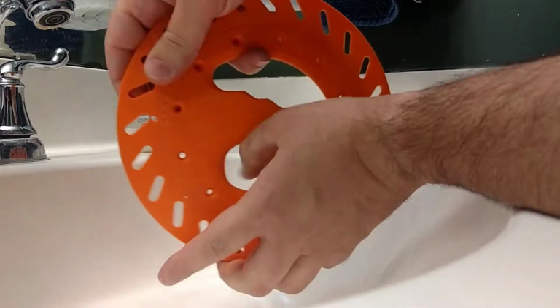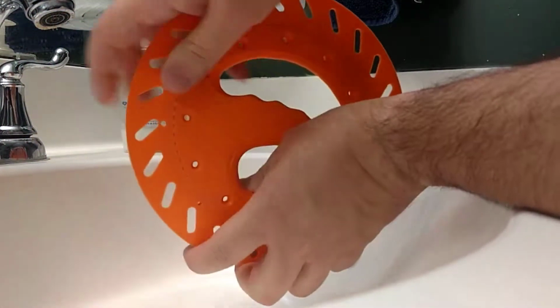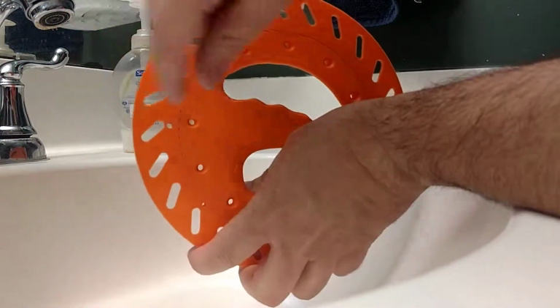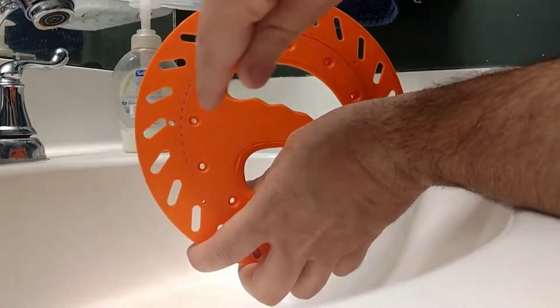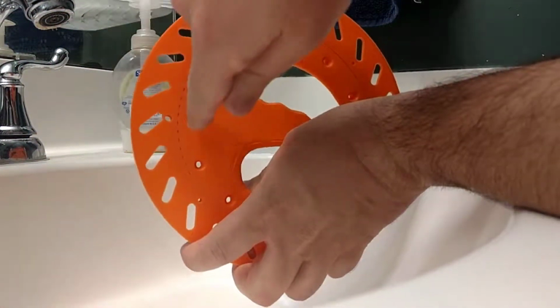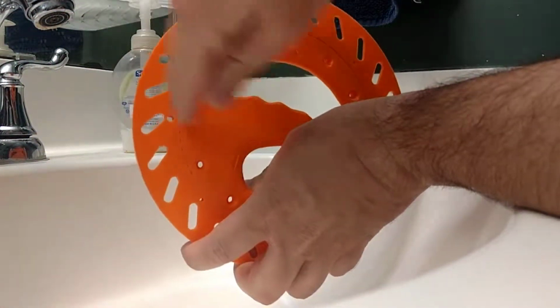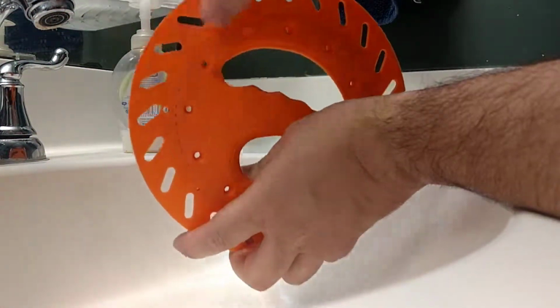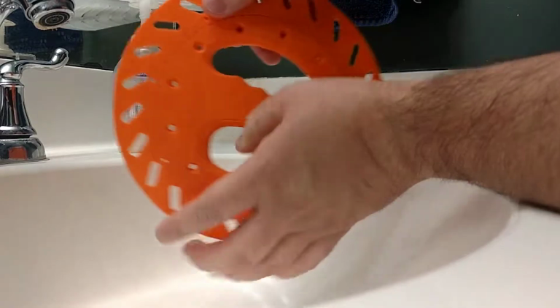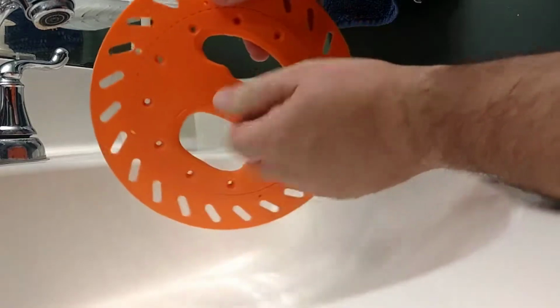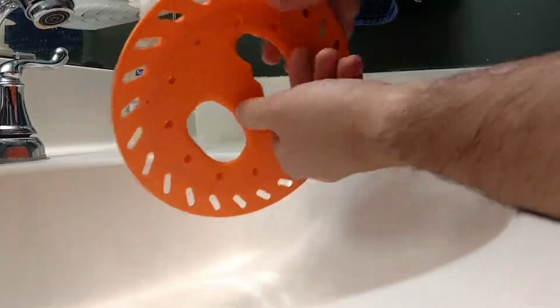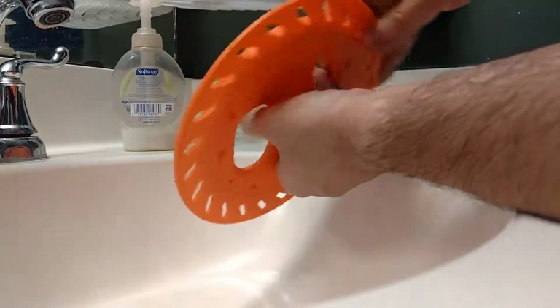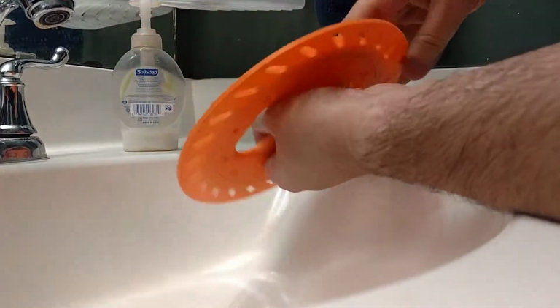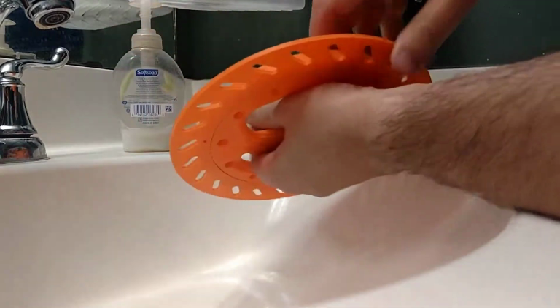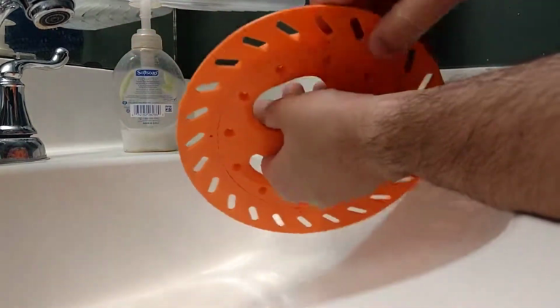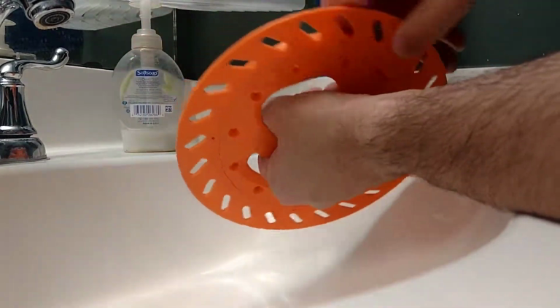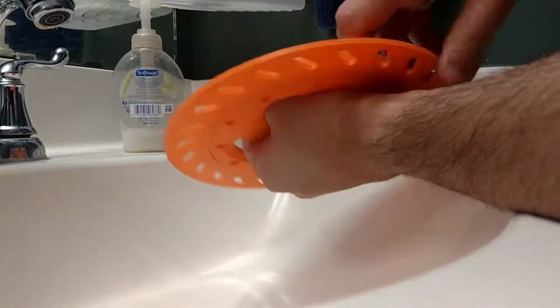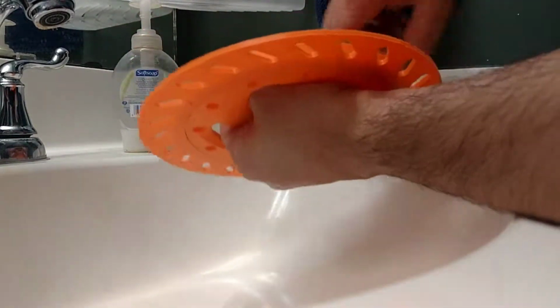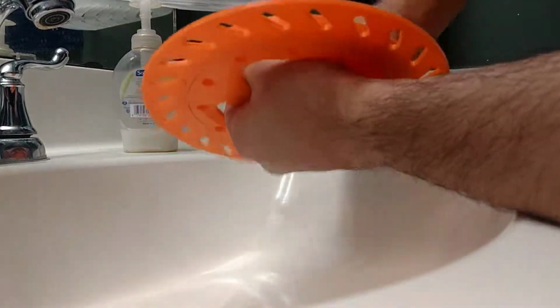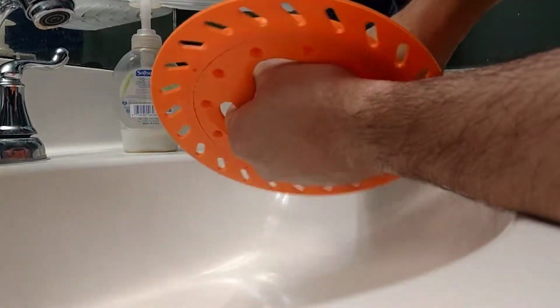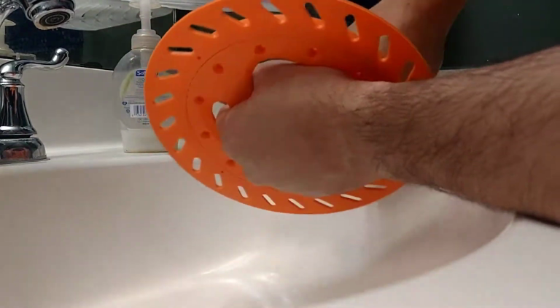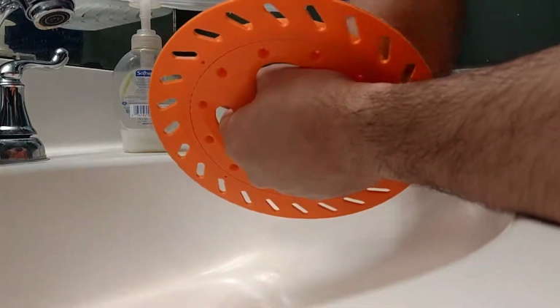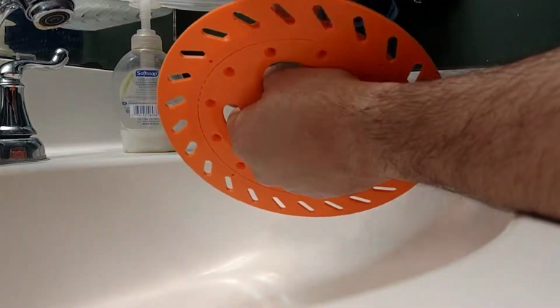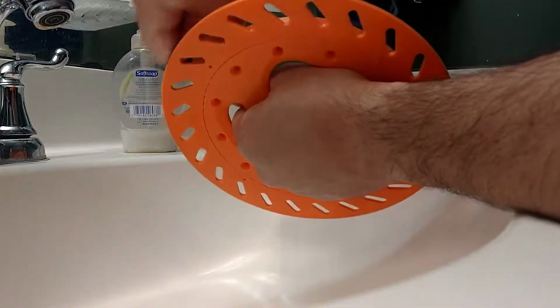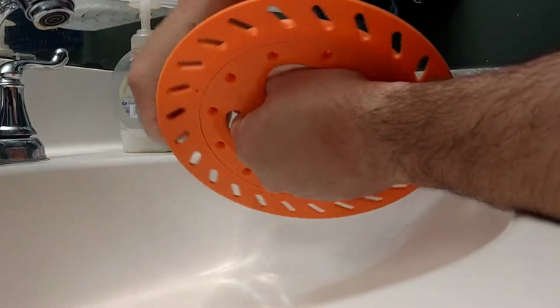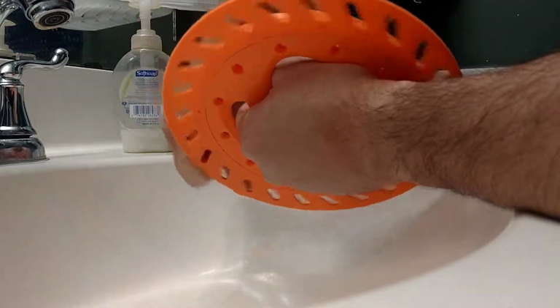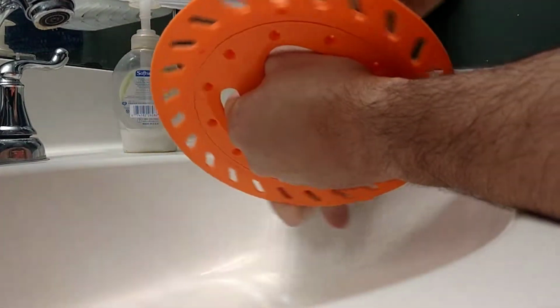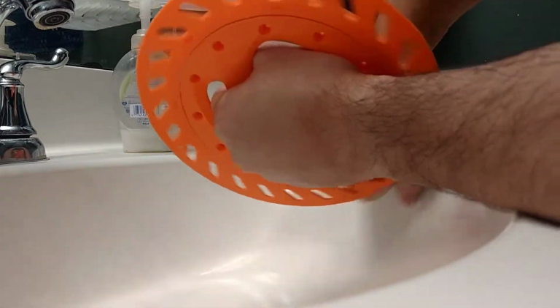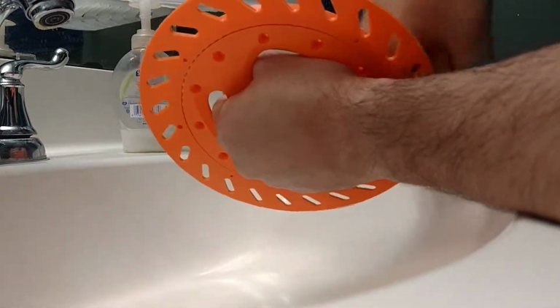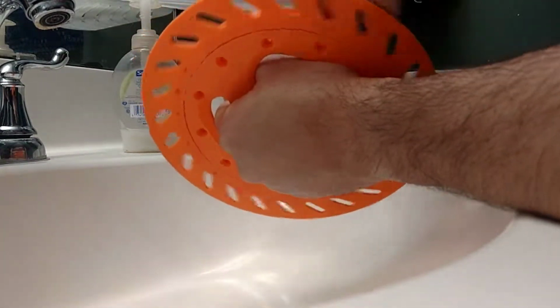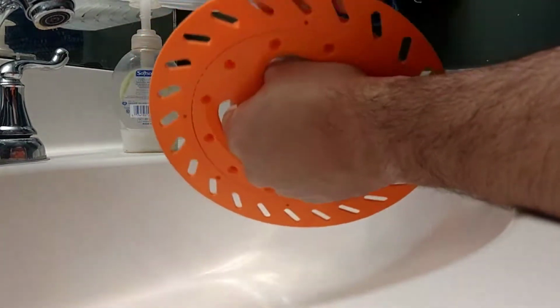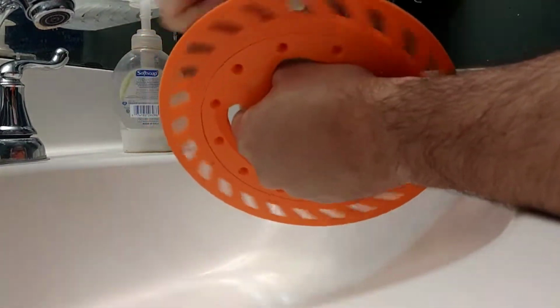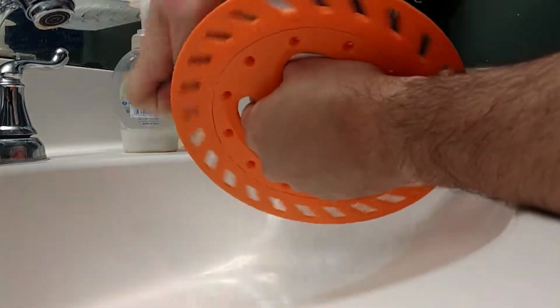So on the other side, the handle will go through here, and you'll be able to wind it like so.